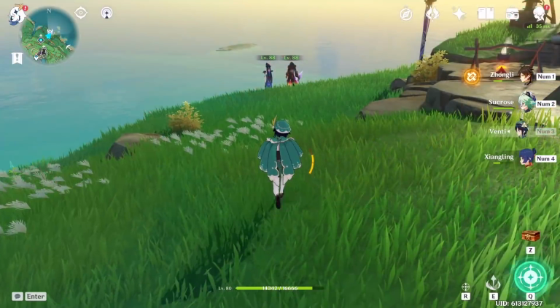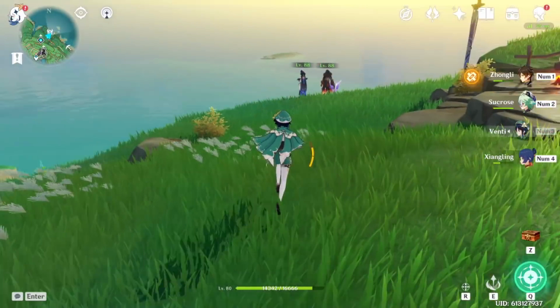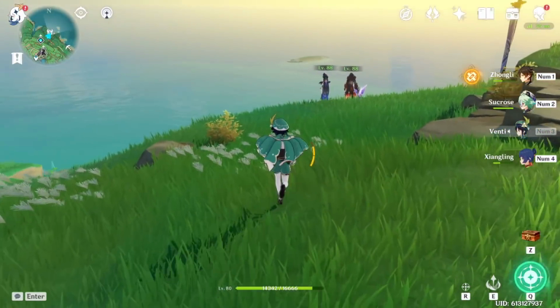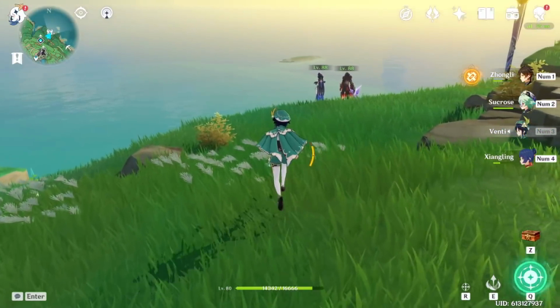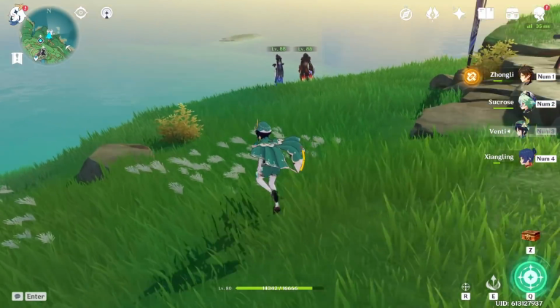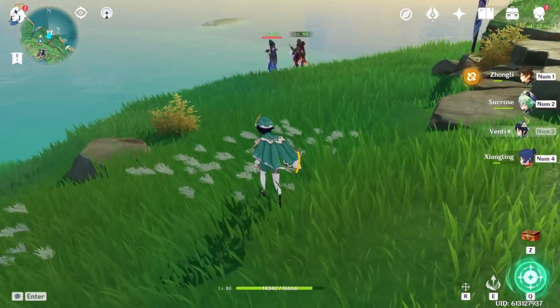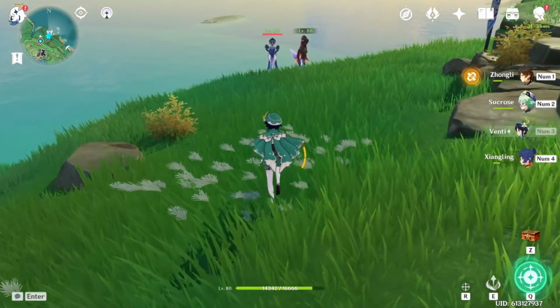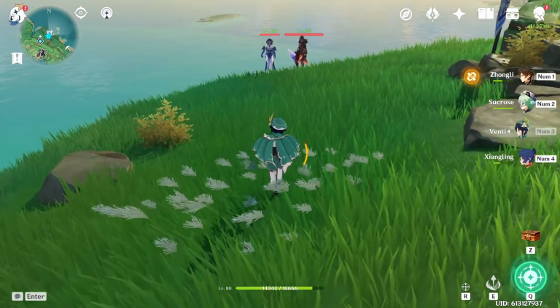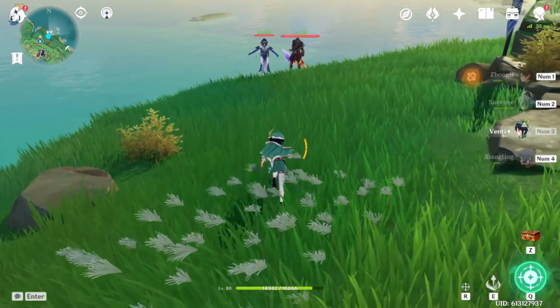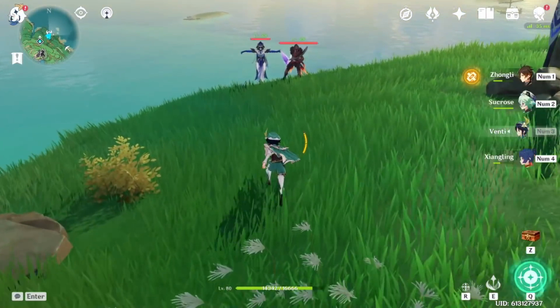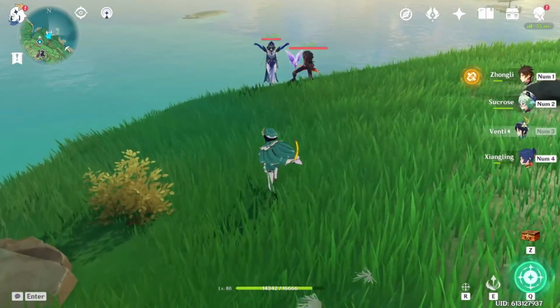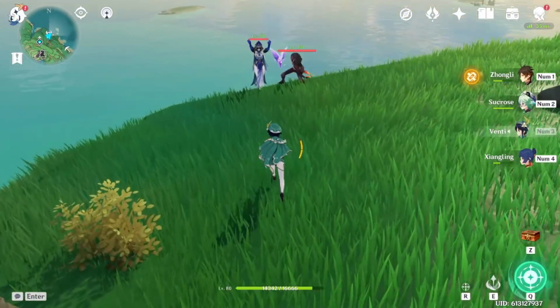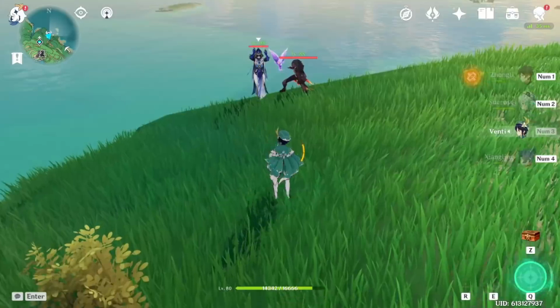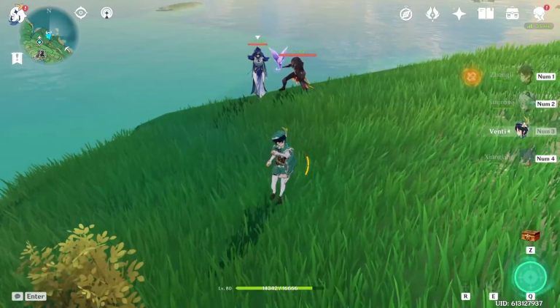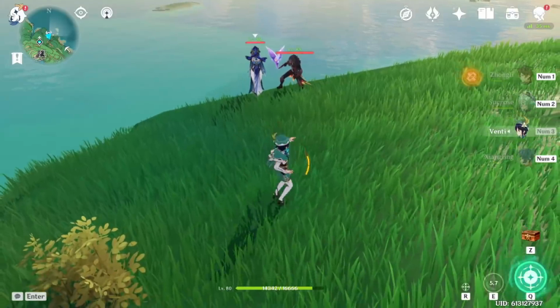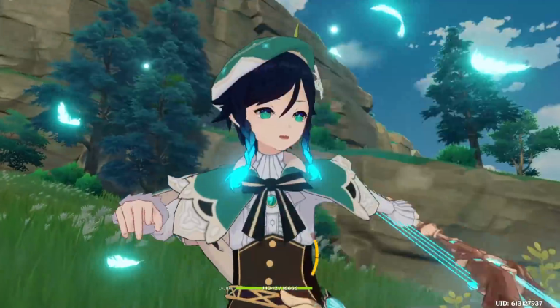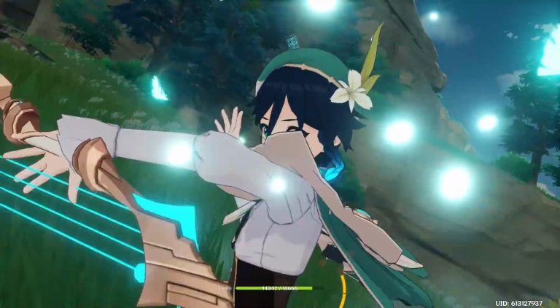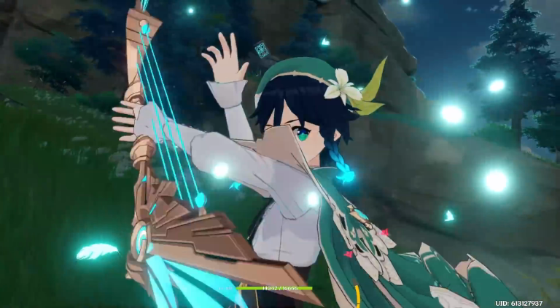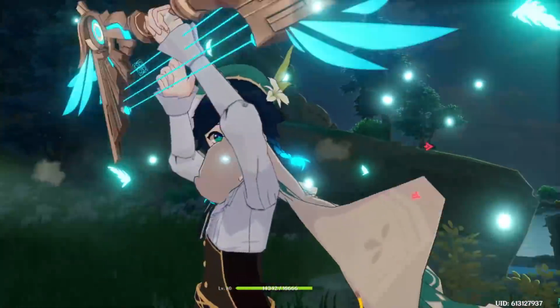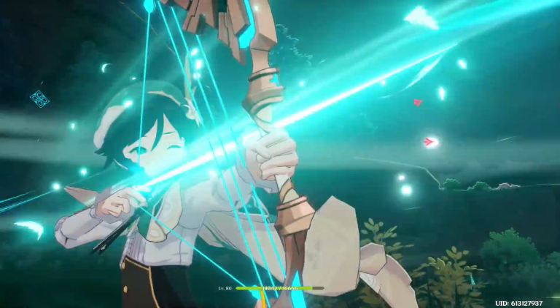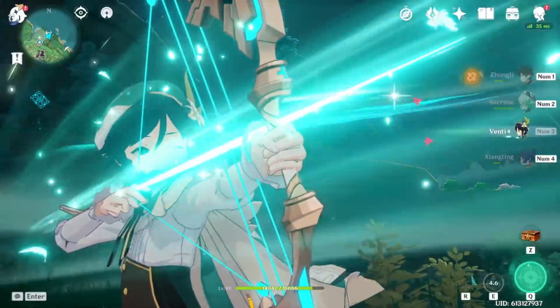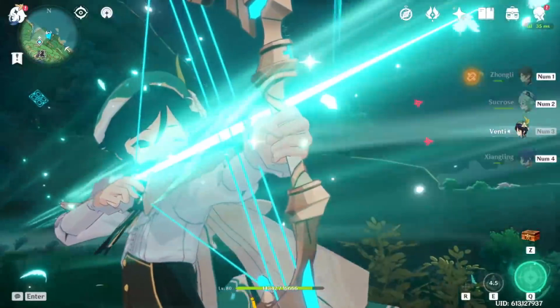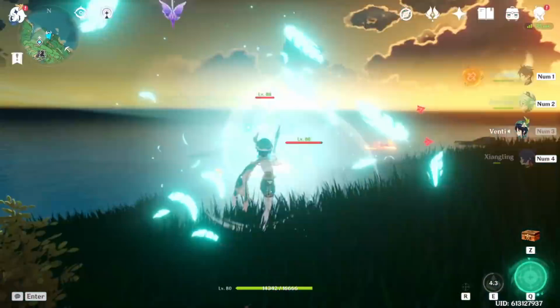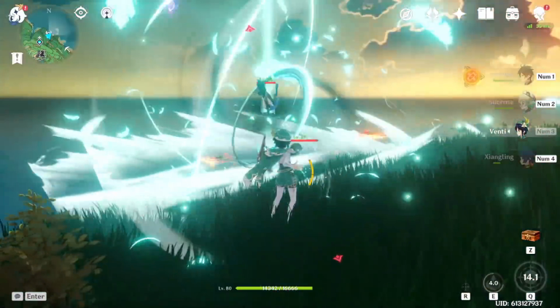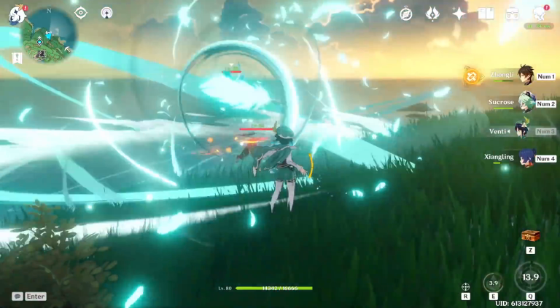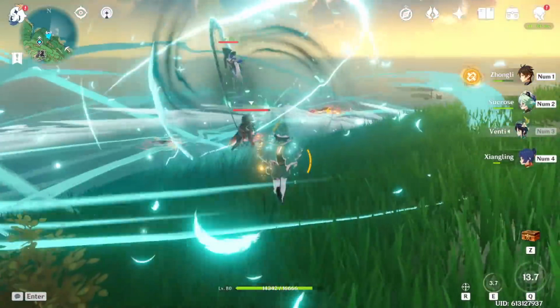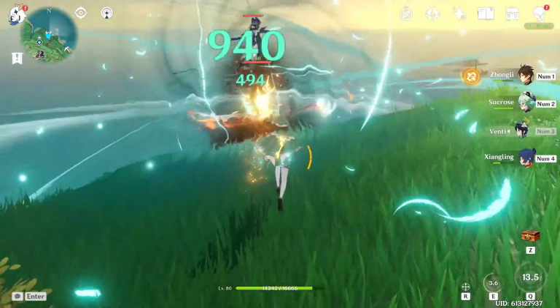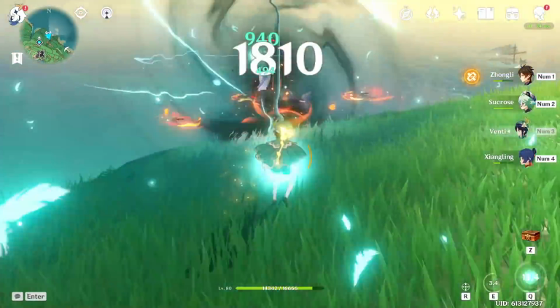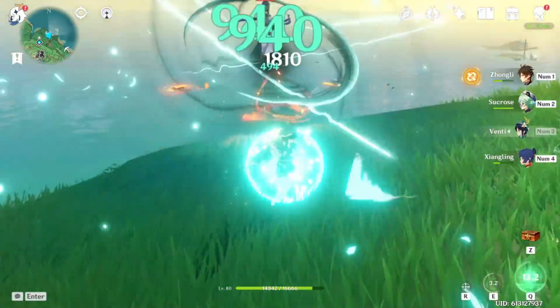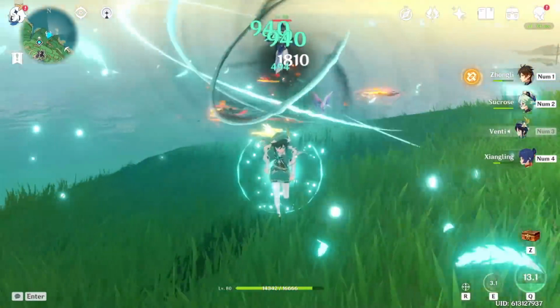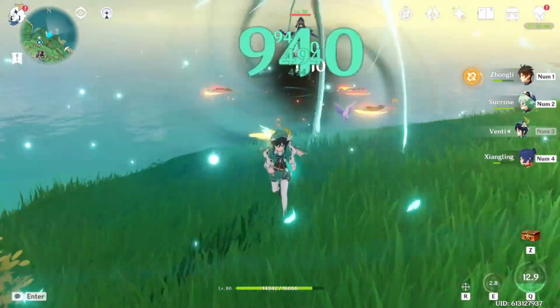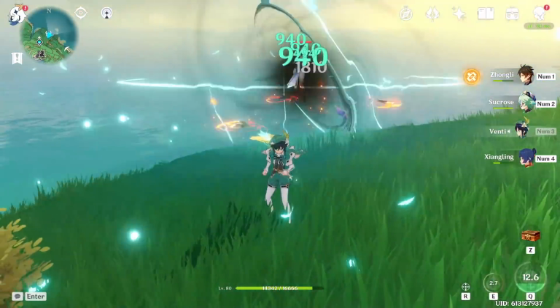Venti is one of the best units in the game for canceling his skill into his burst, since his tap skill animation is quite long.